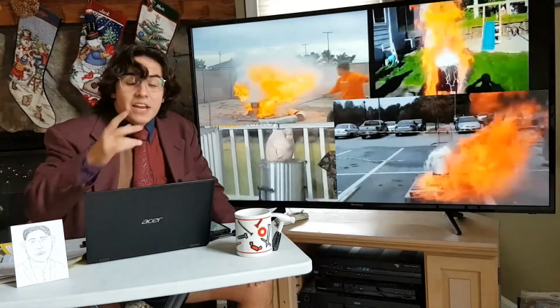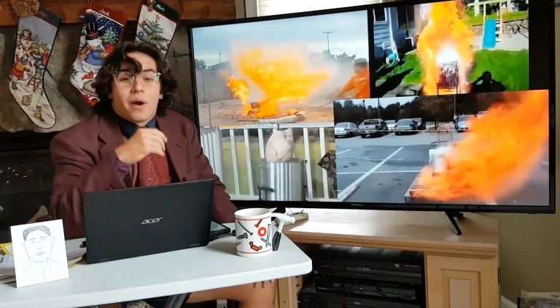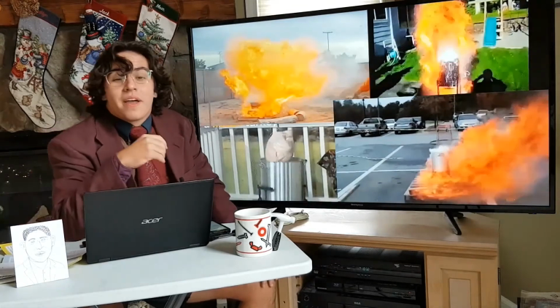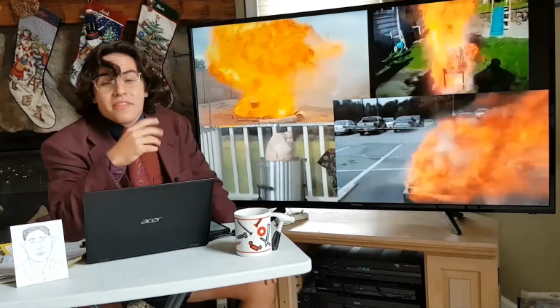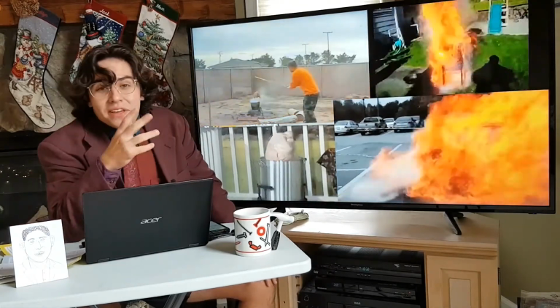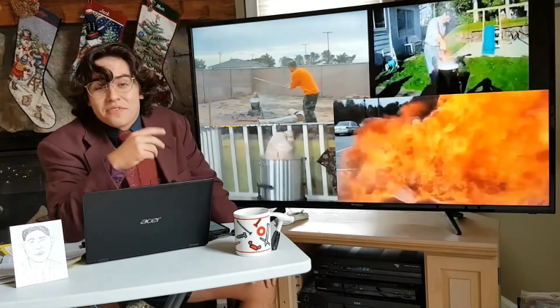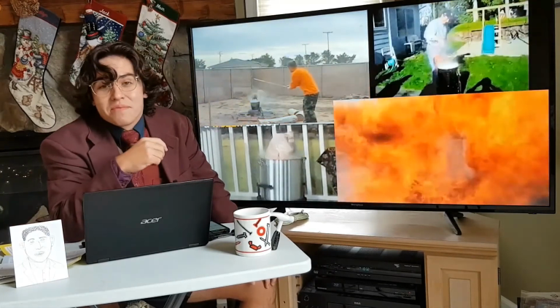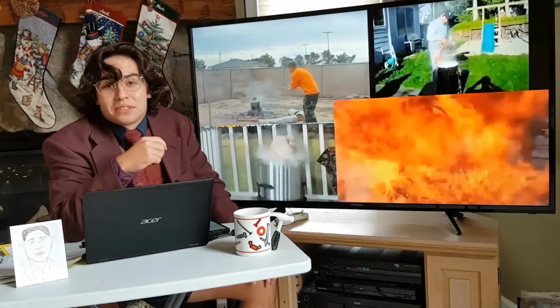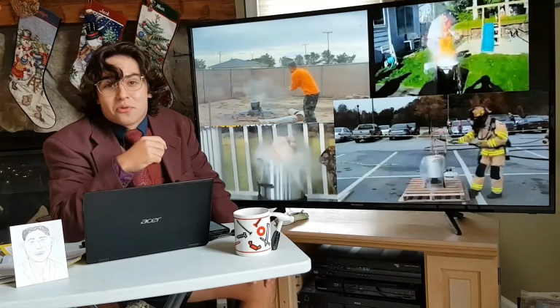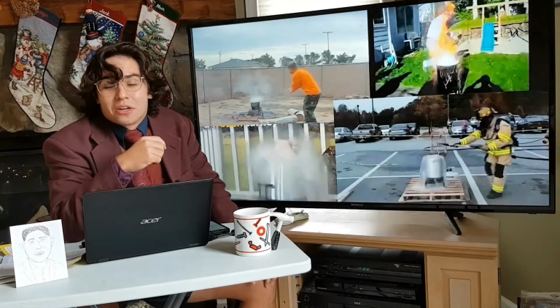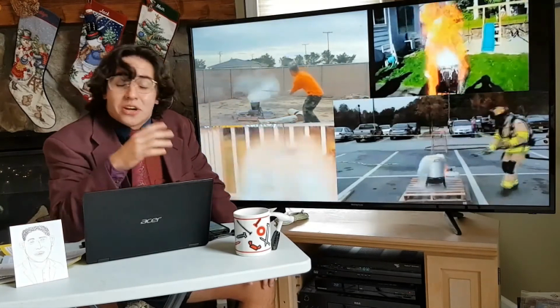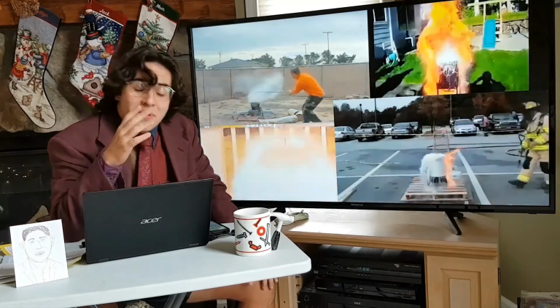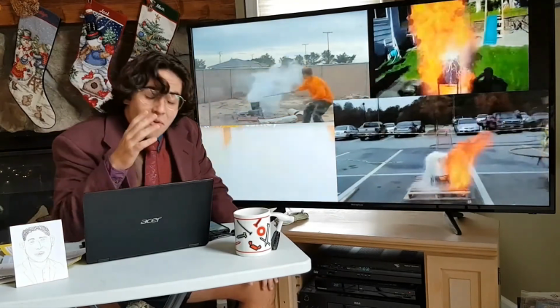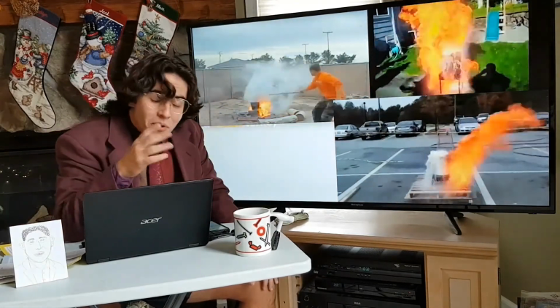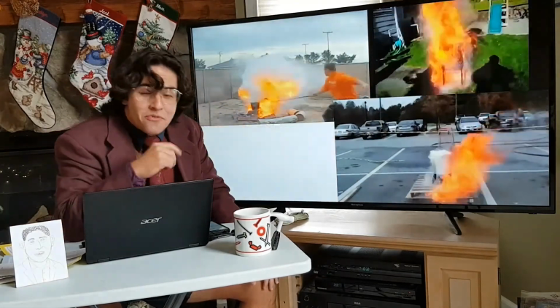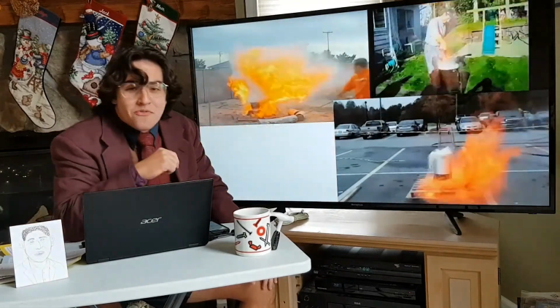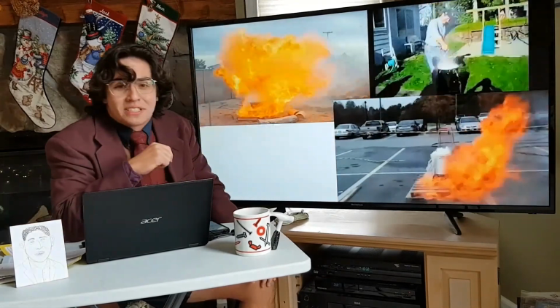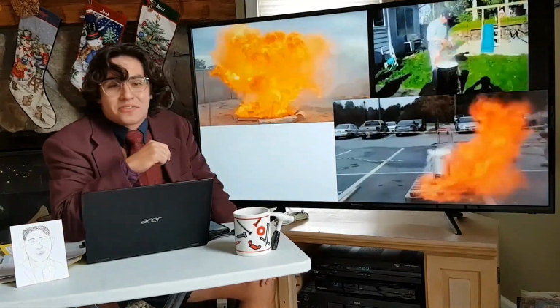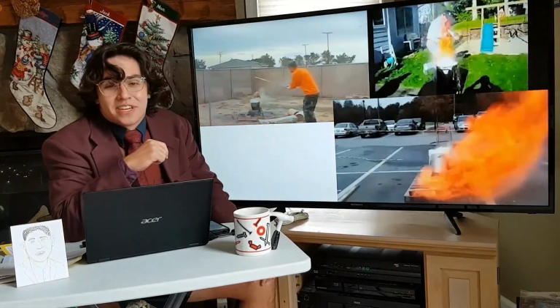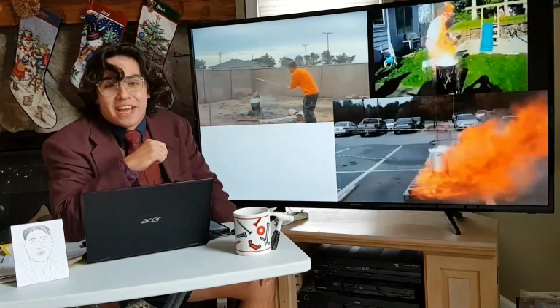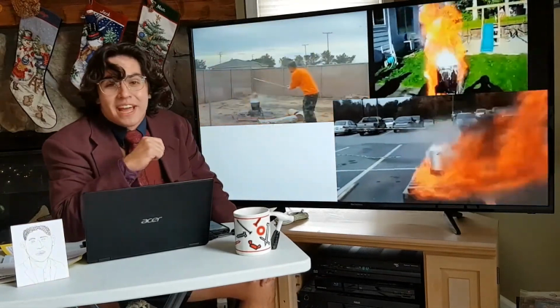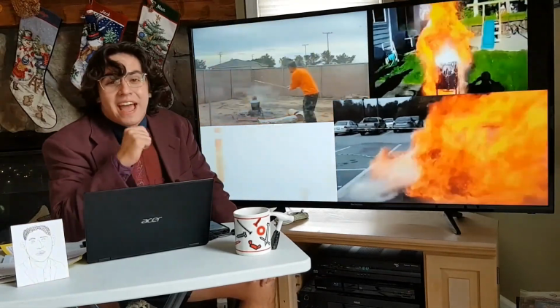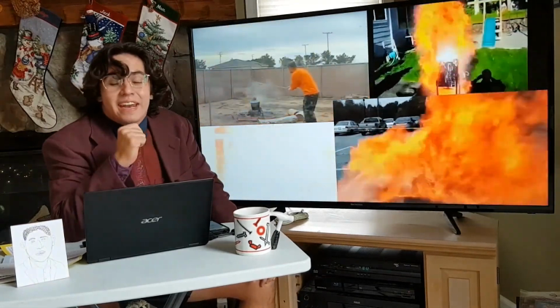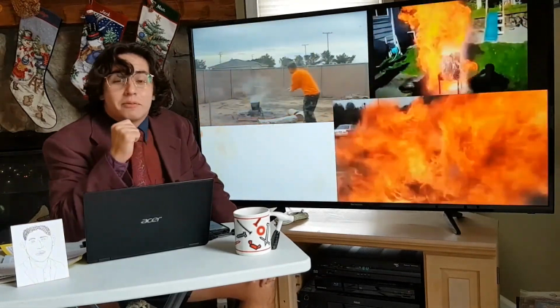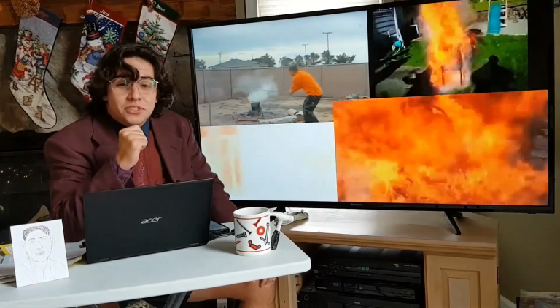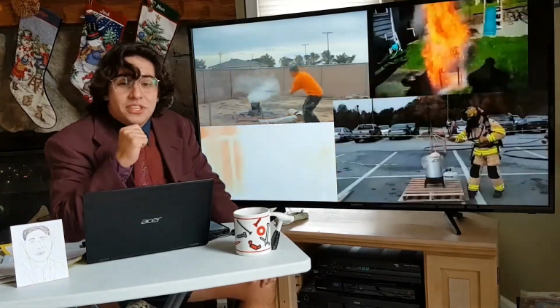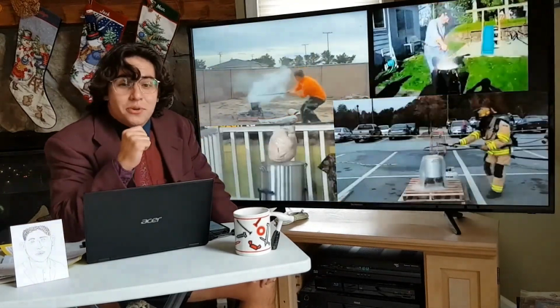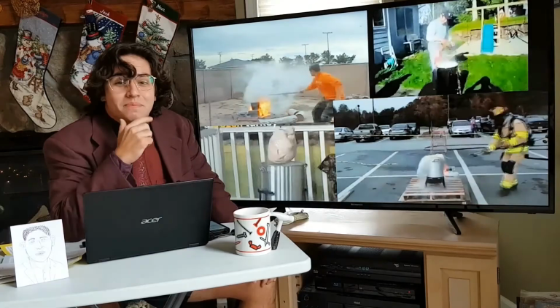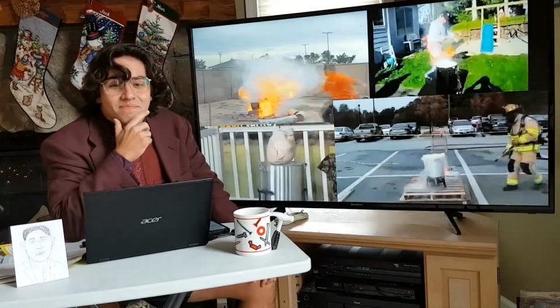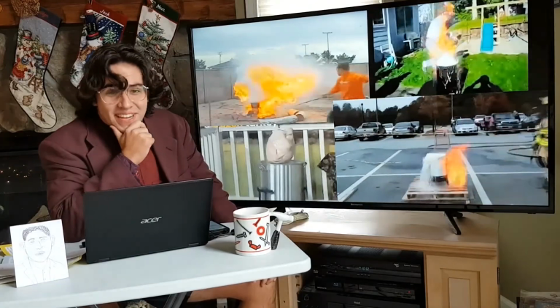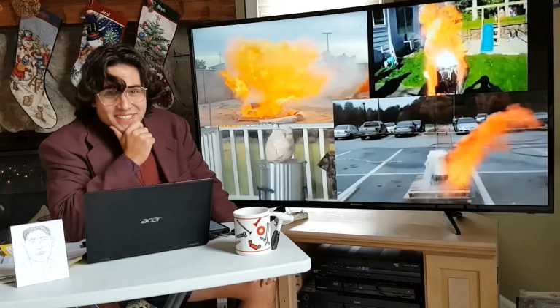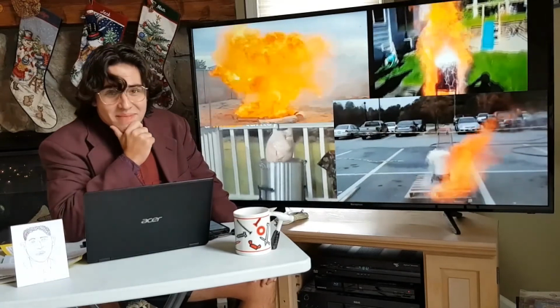Anyway, thank you very much for watching. I hope you have a wonderful rest of your day, and I will see you next time.